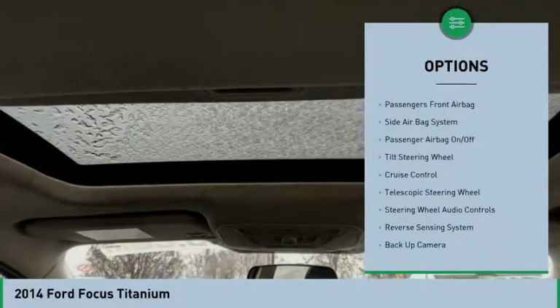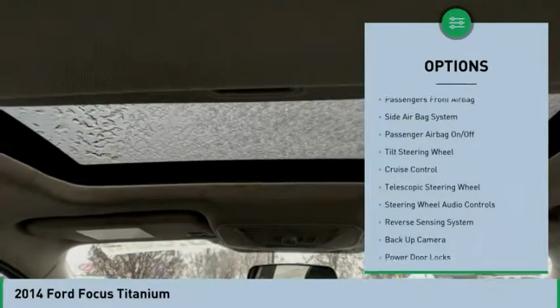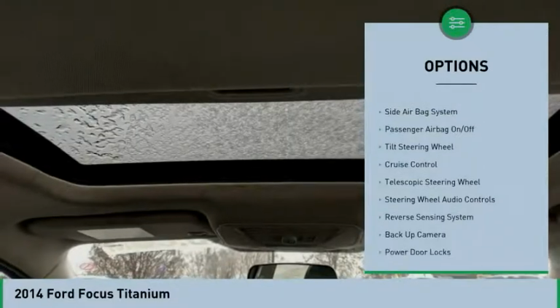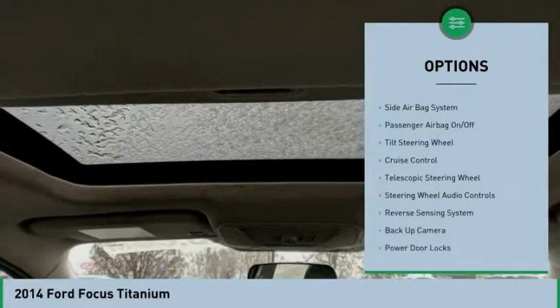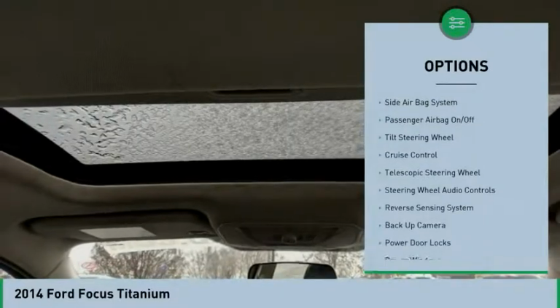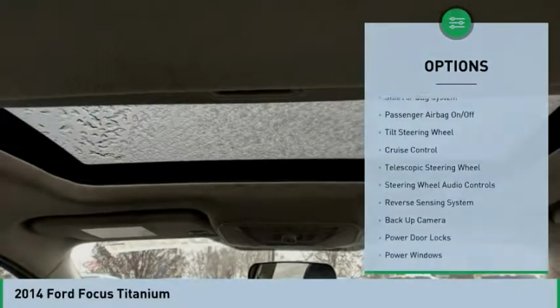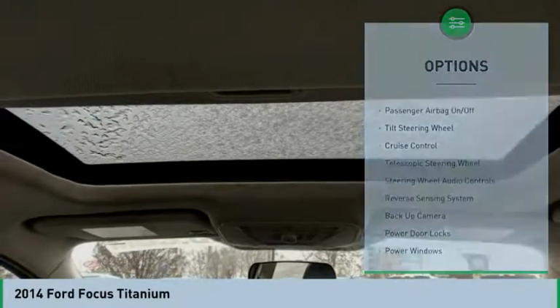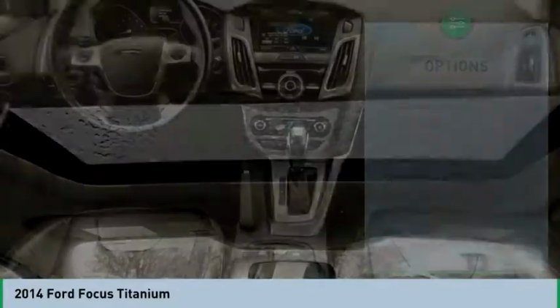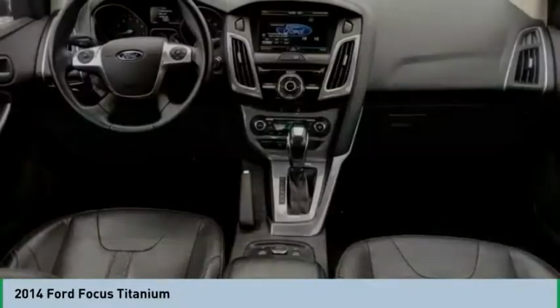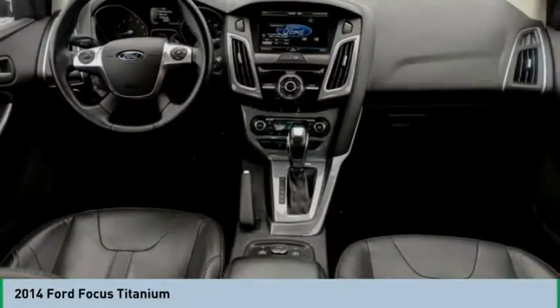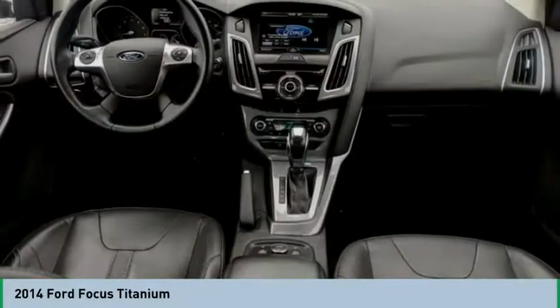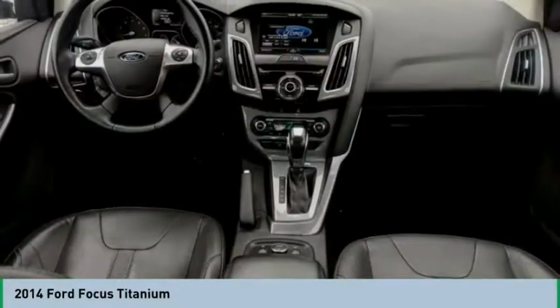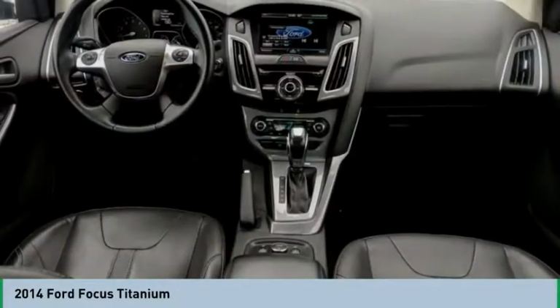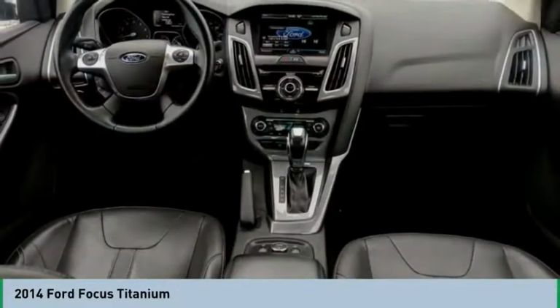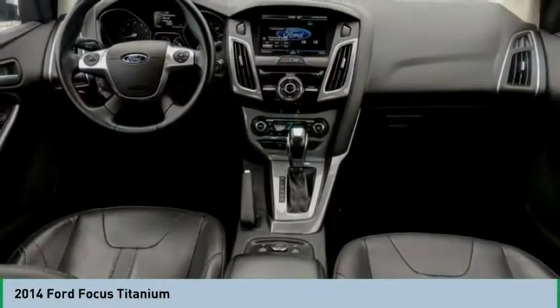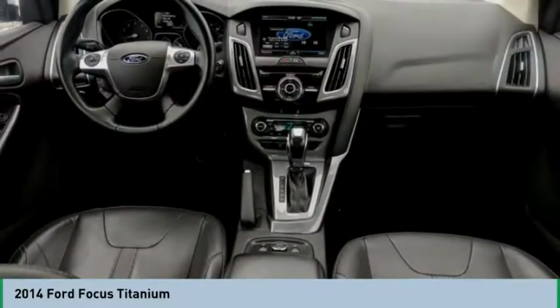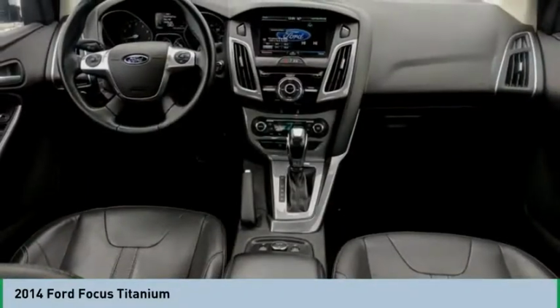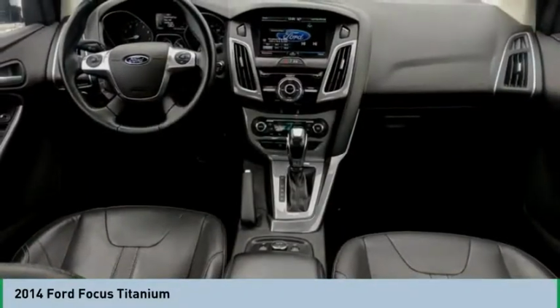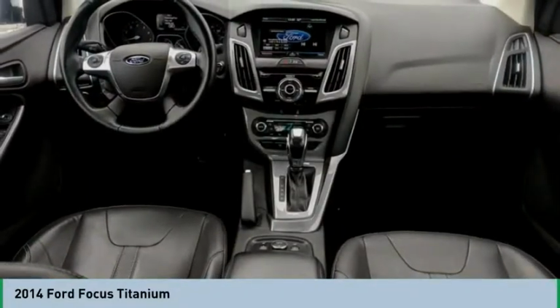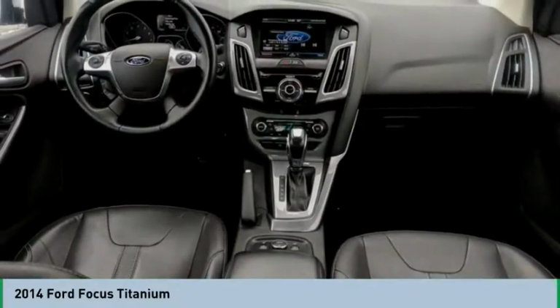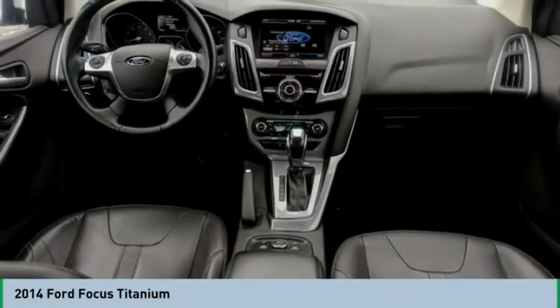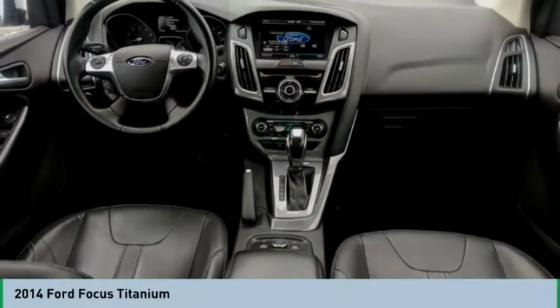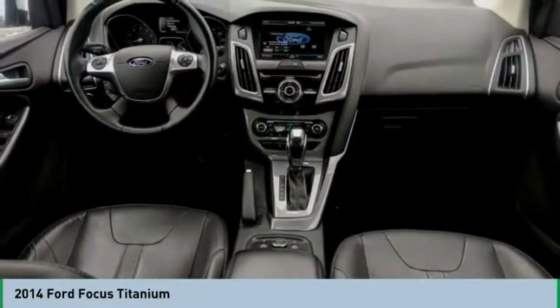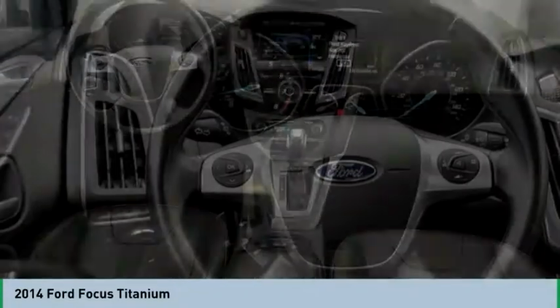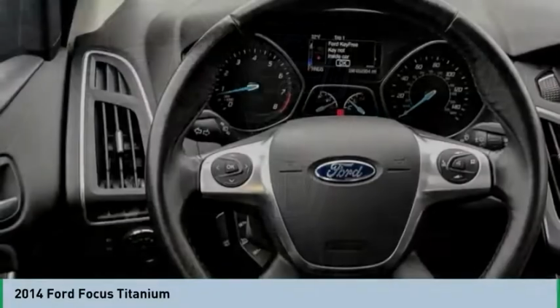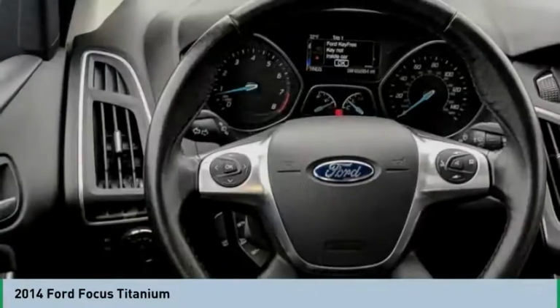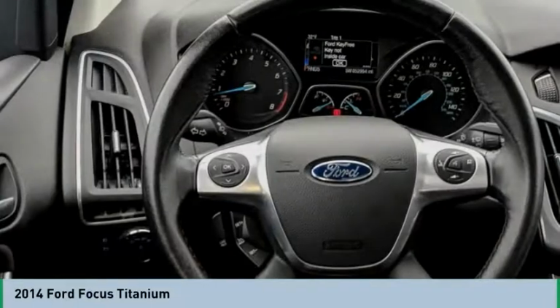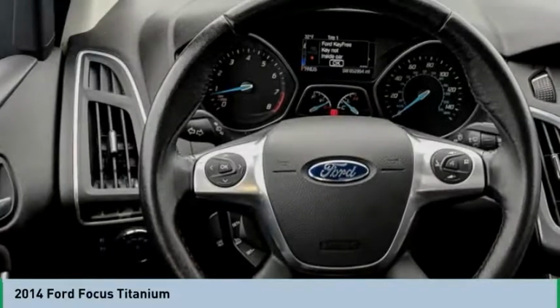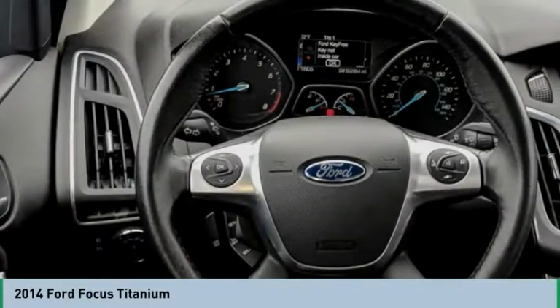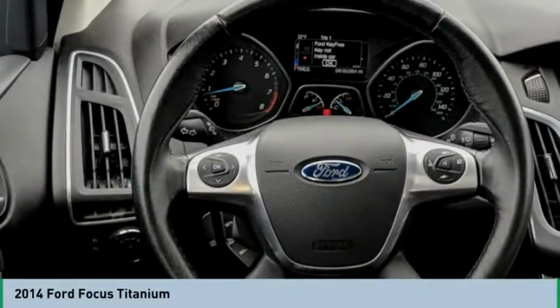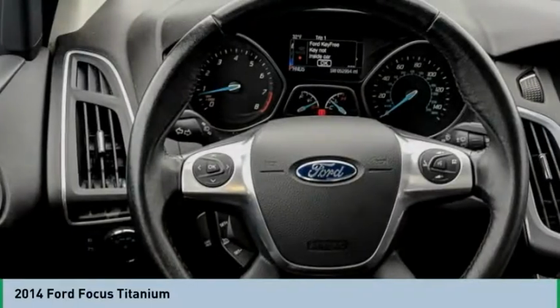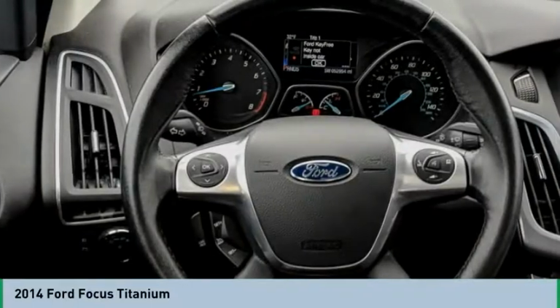Power sunroof, air conditioning, auto express down window, hands-free link system, and cruise control.